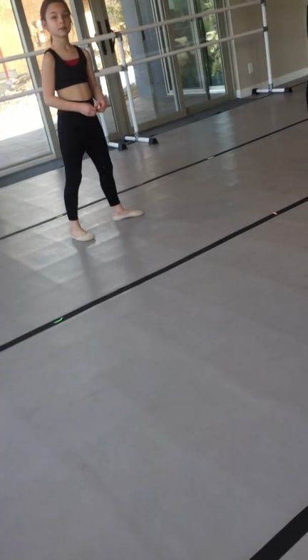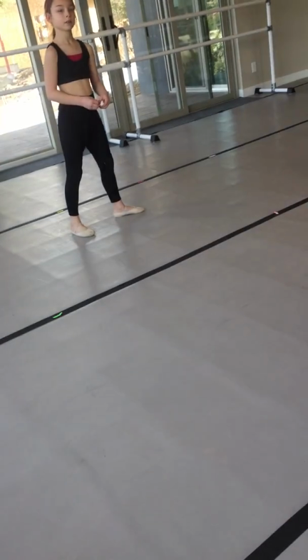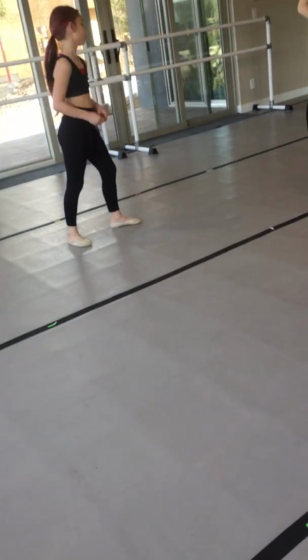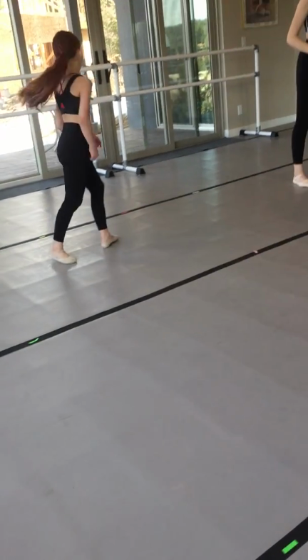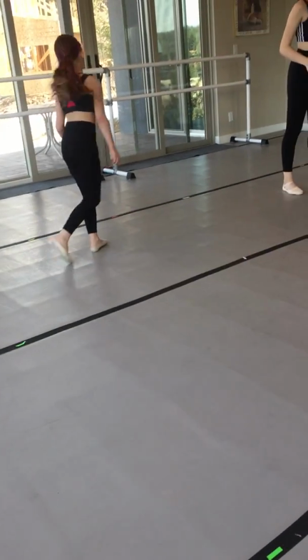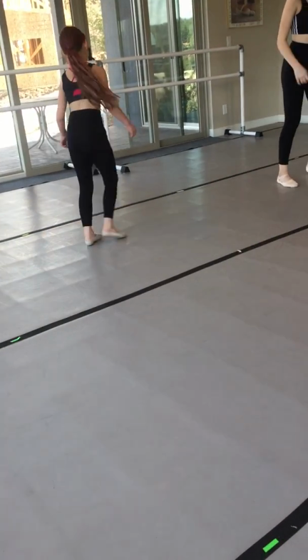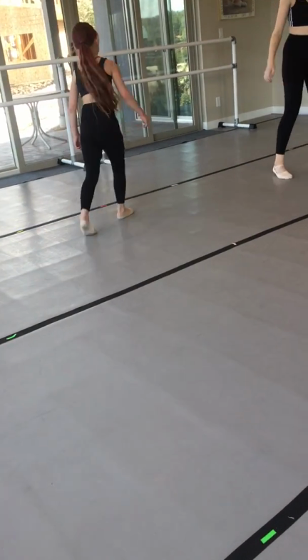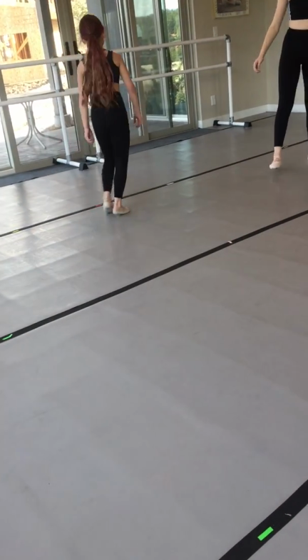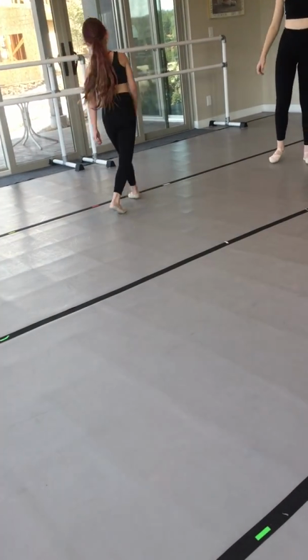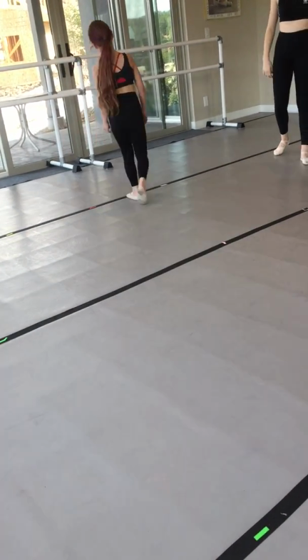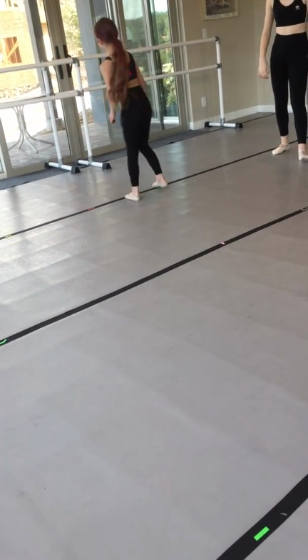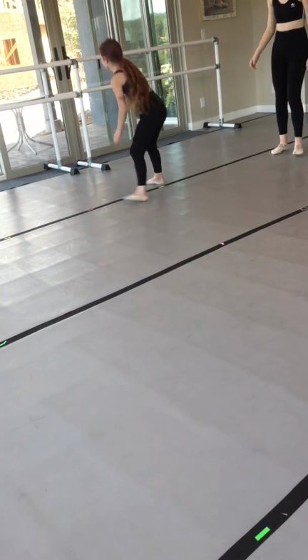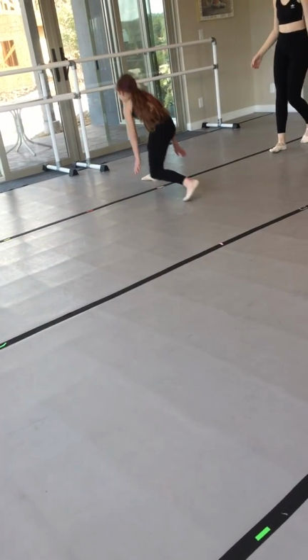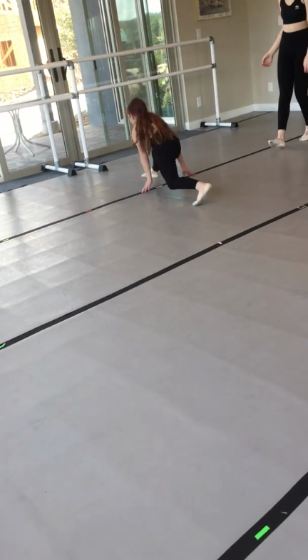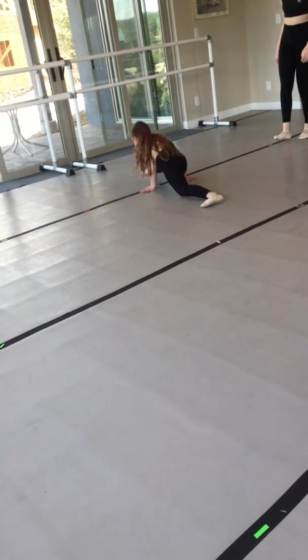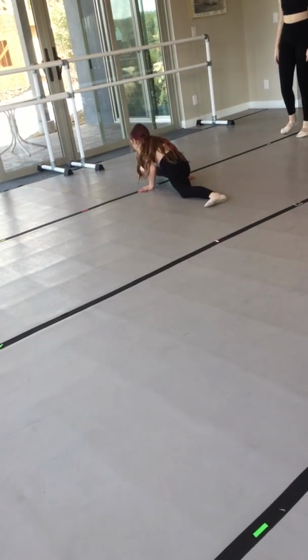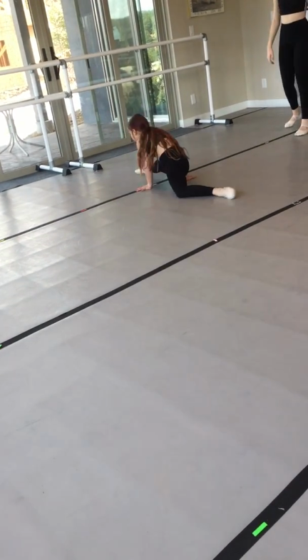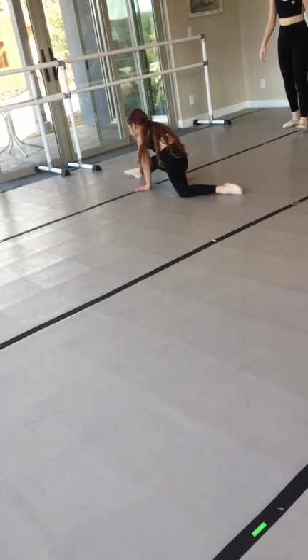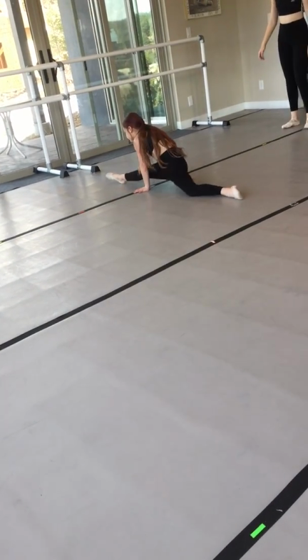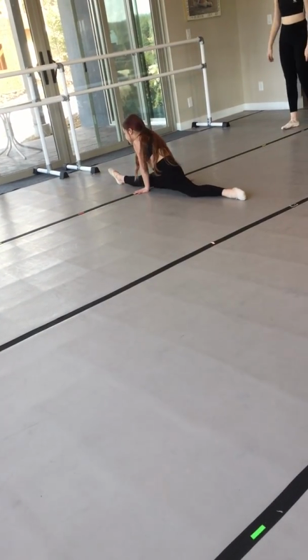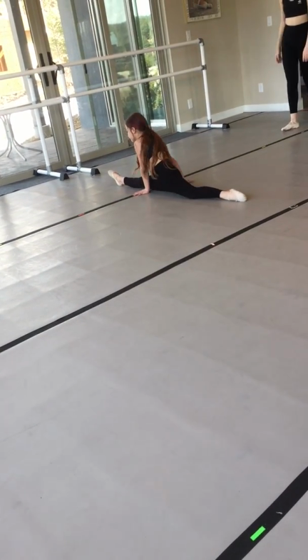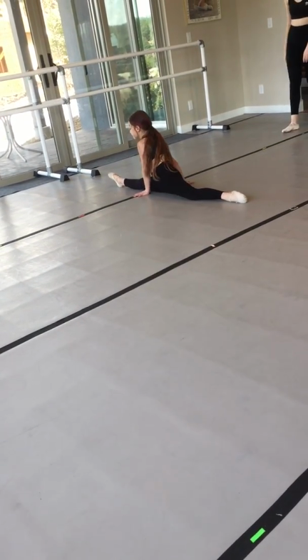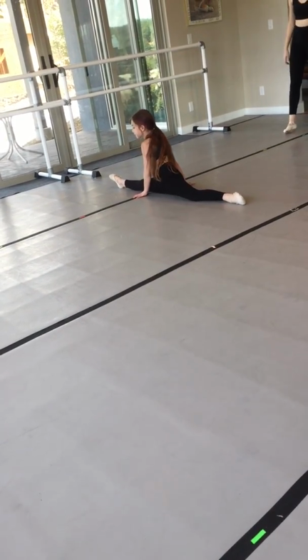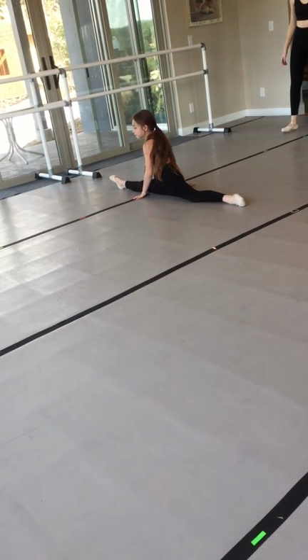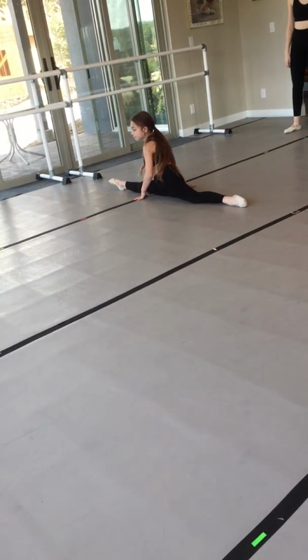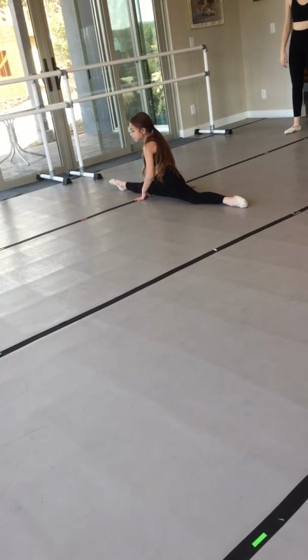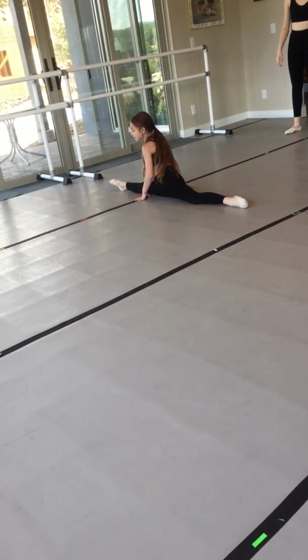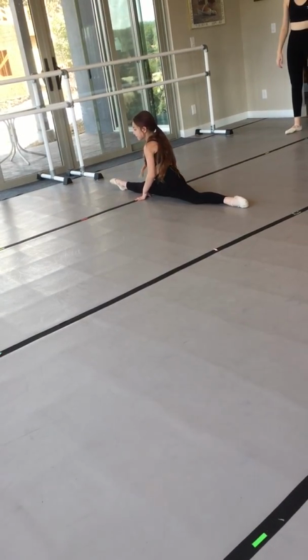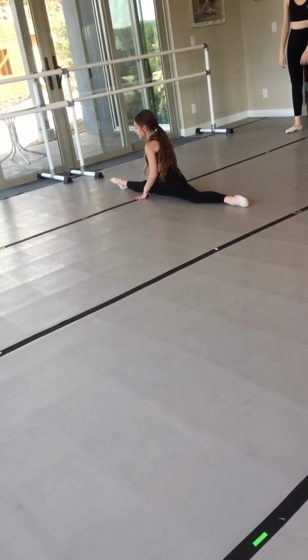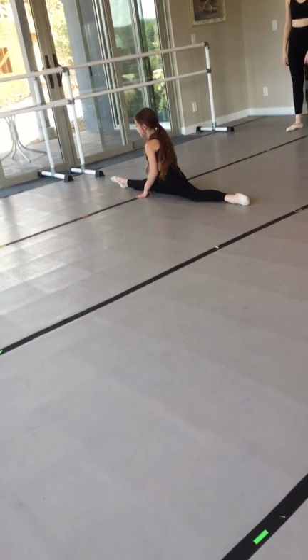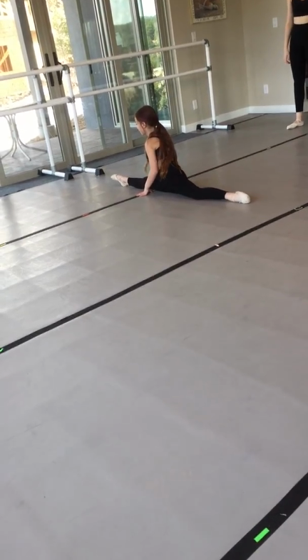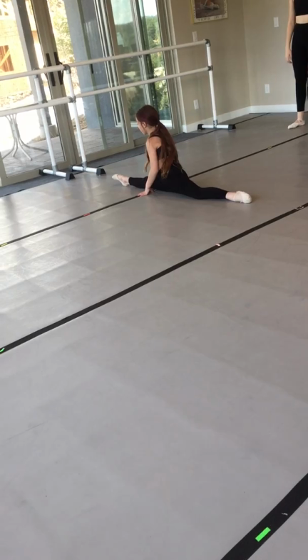Your splits. Four girls split apart. Point your toes. This is the new part.